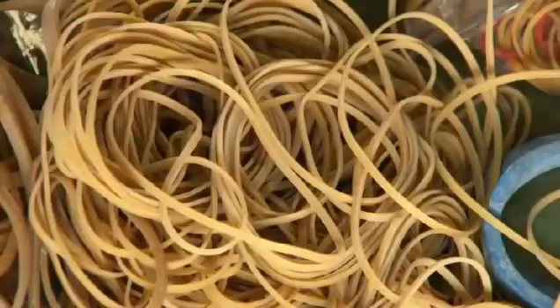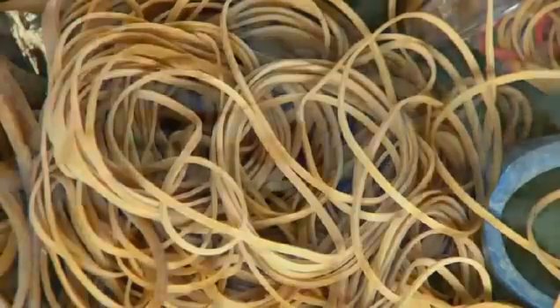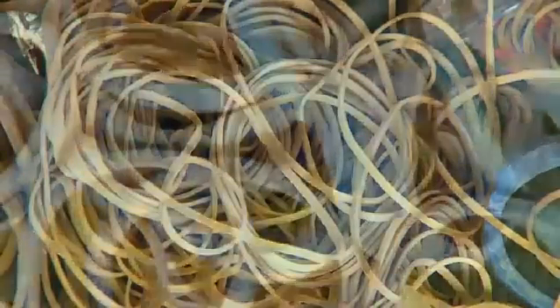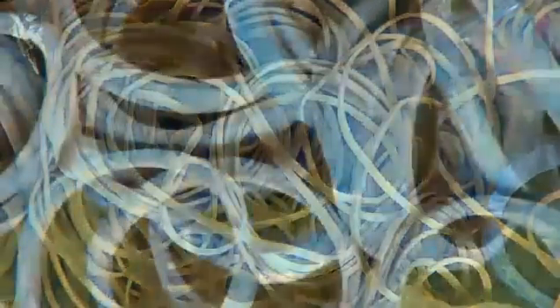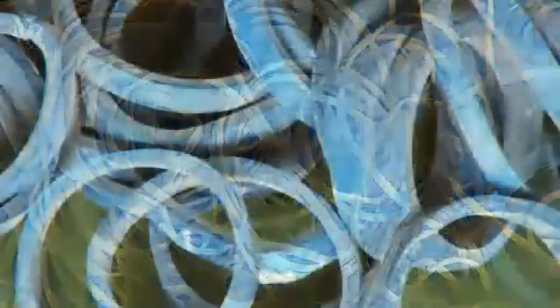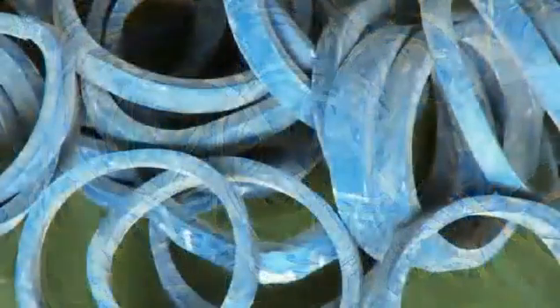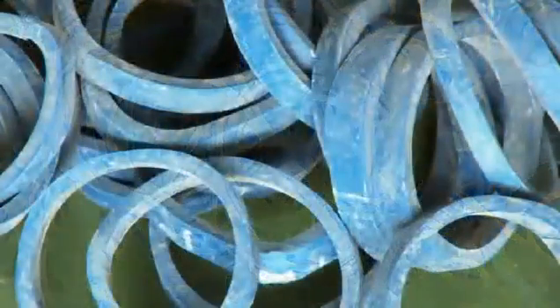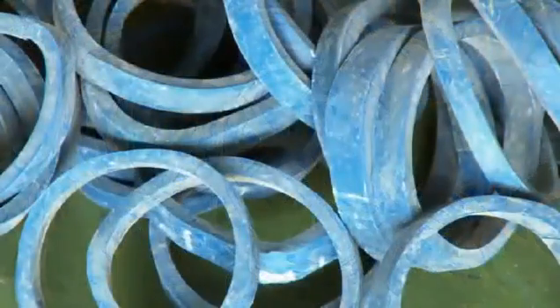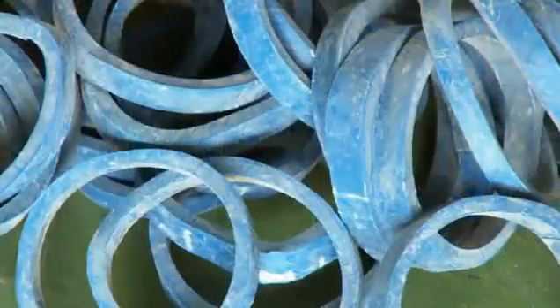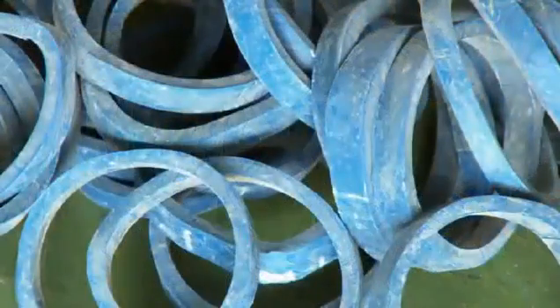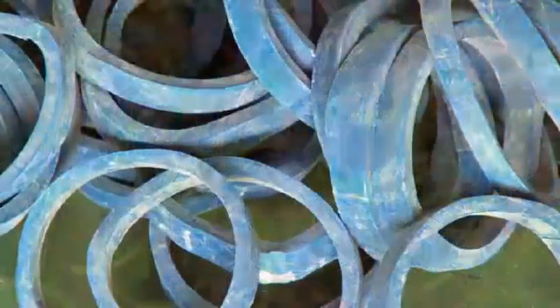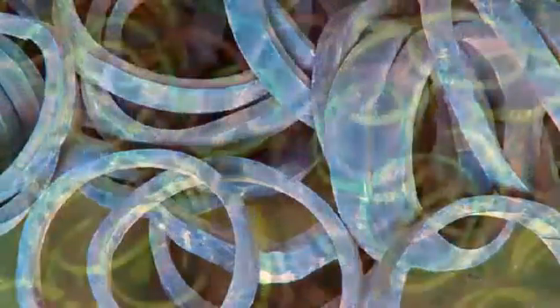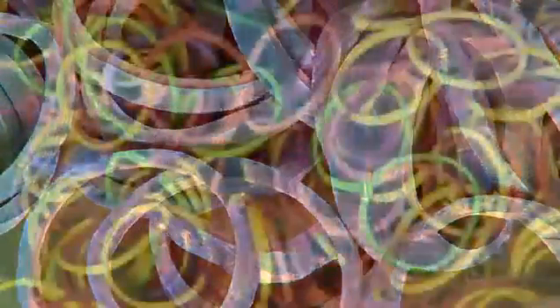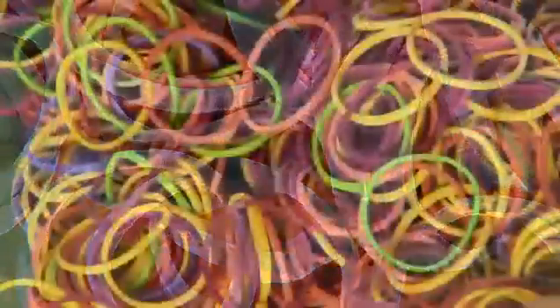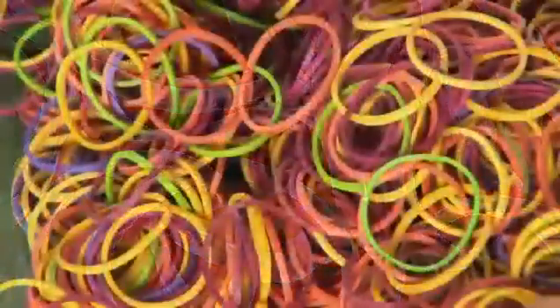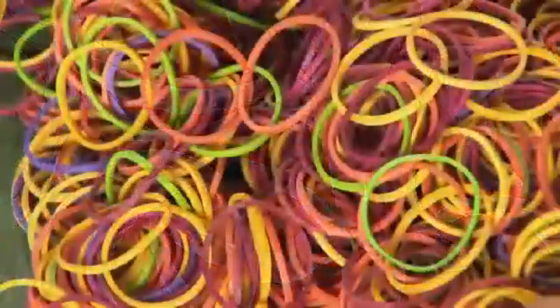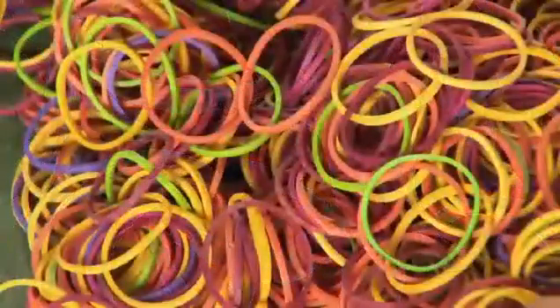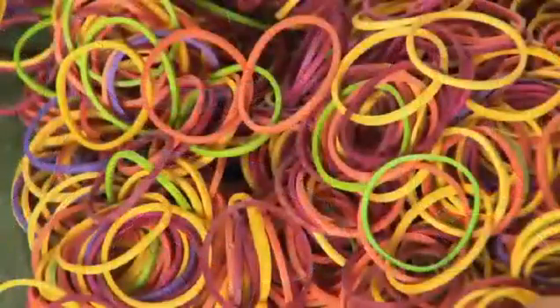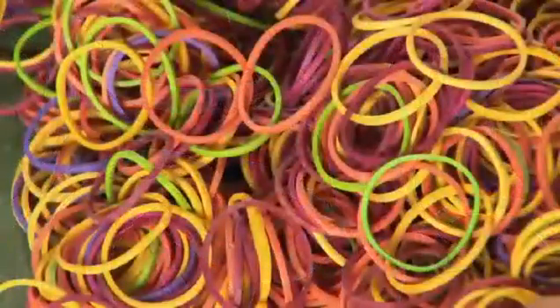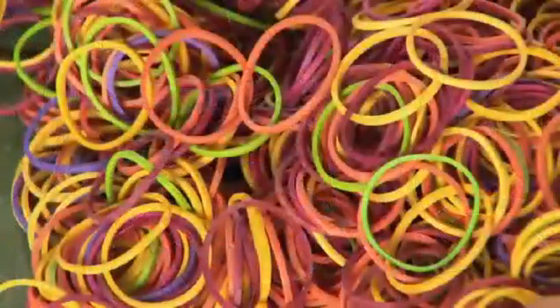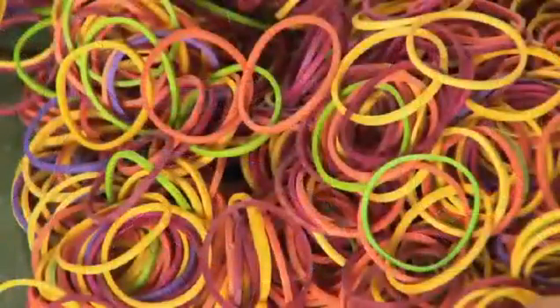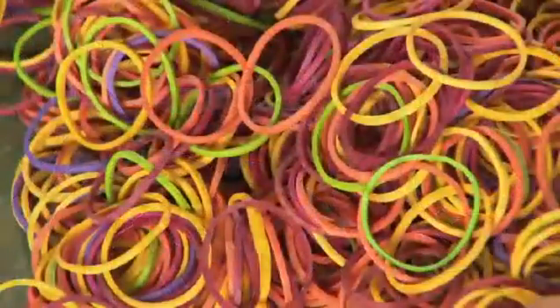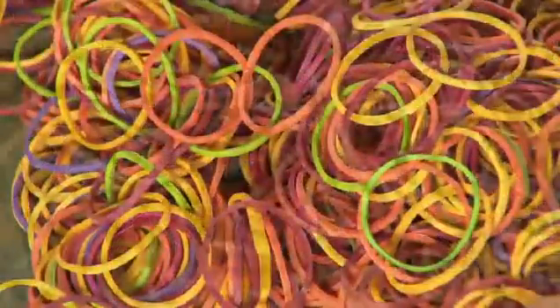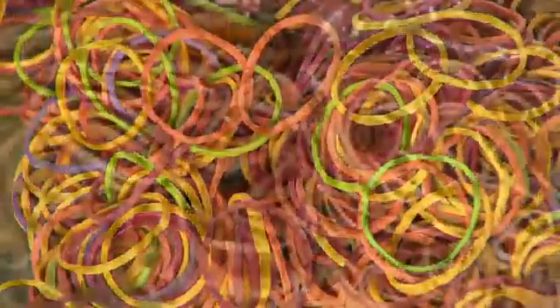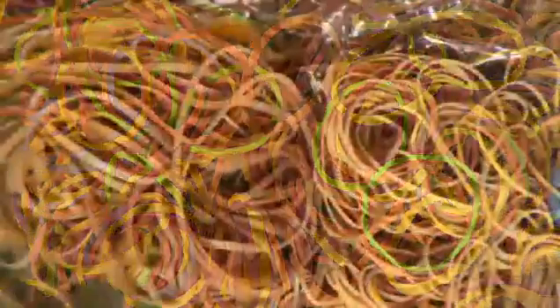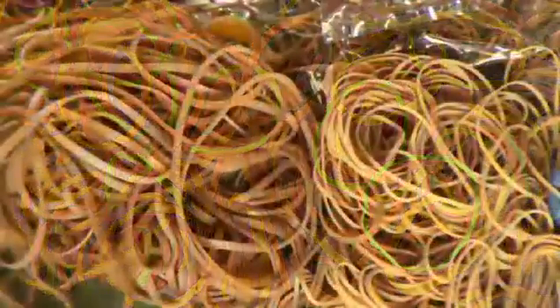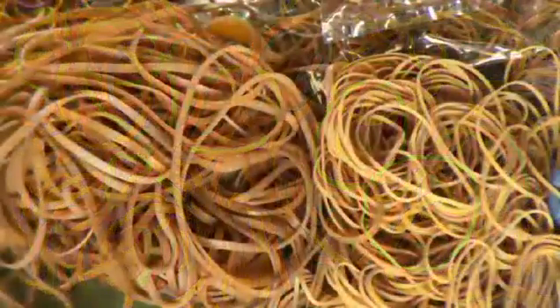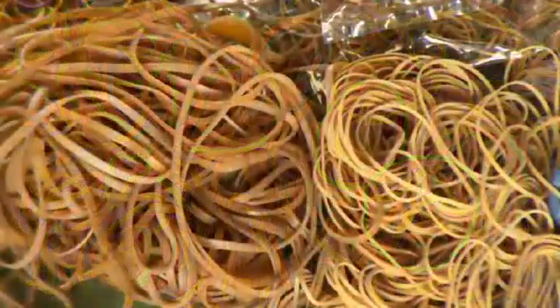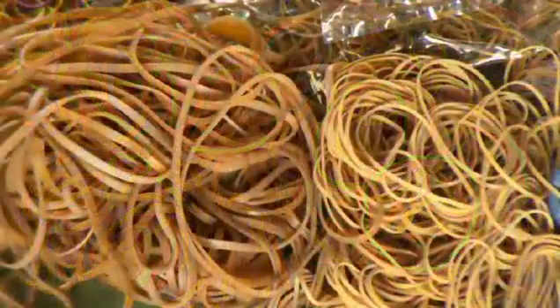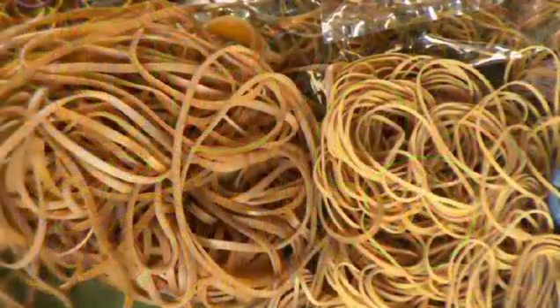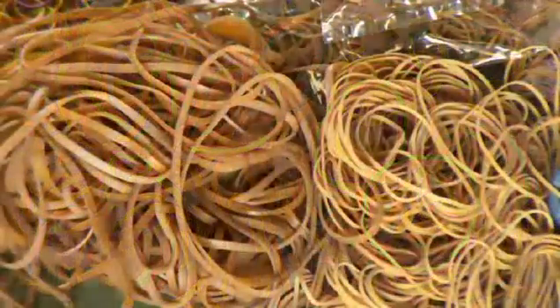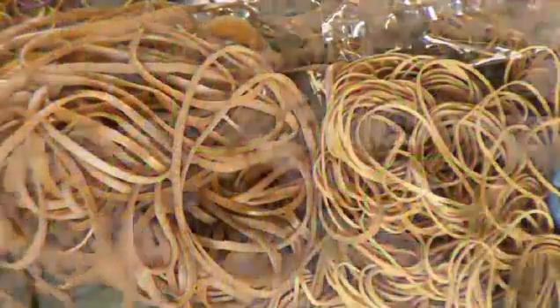Rubber bands come in handy for a whole bunch of things. If you have a bunch of anything, a rubber band can keep it together.